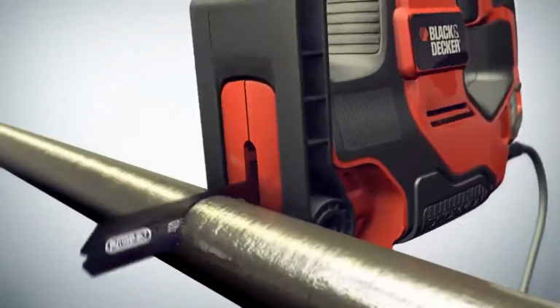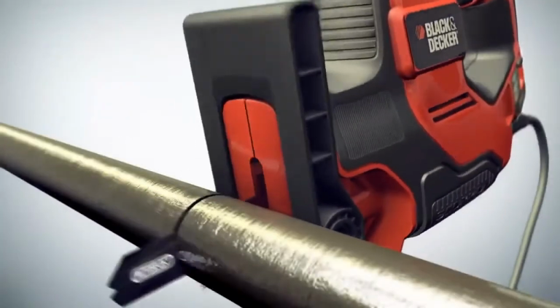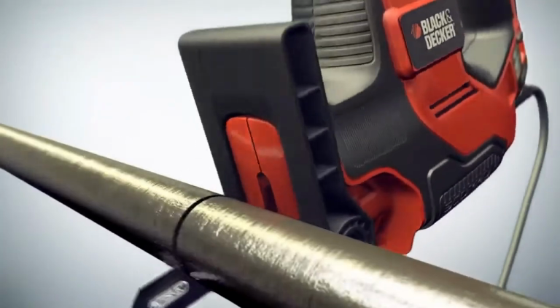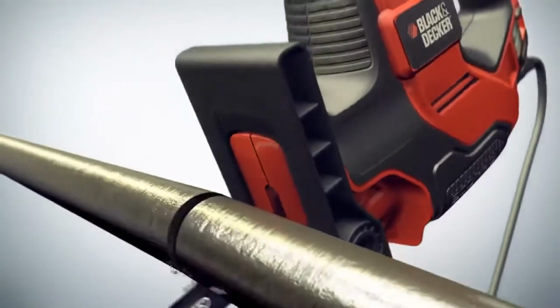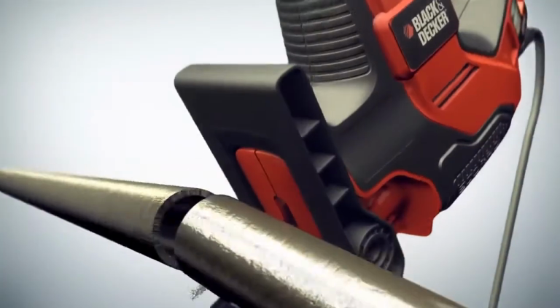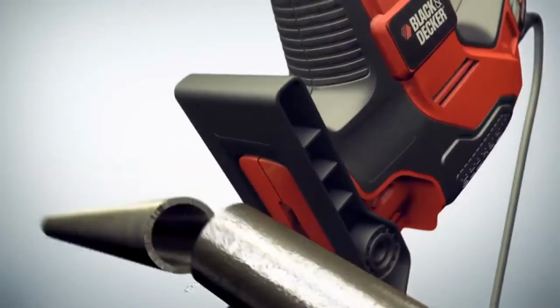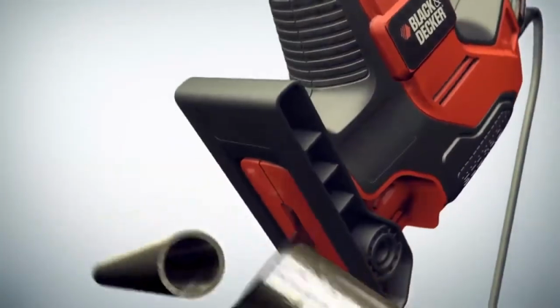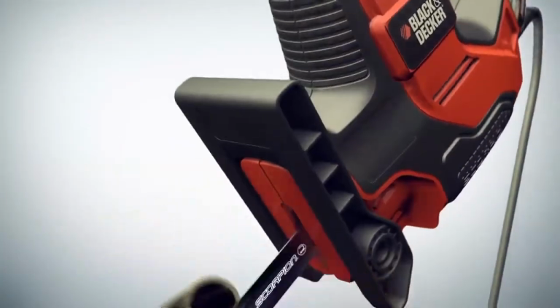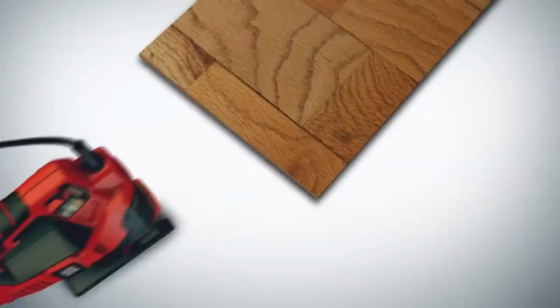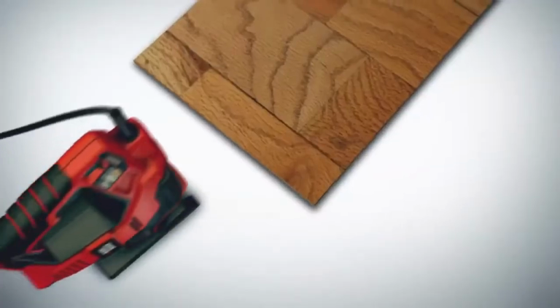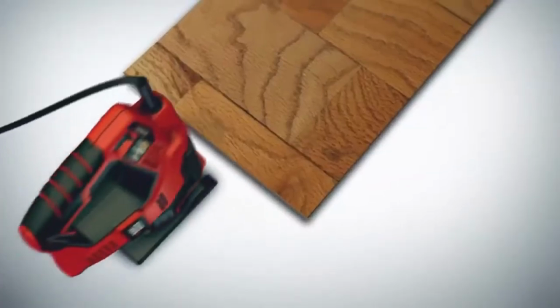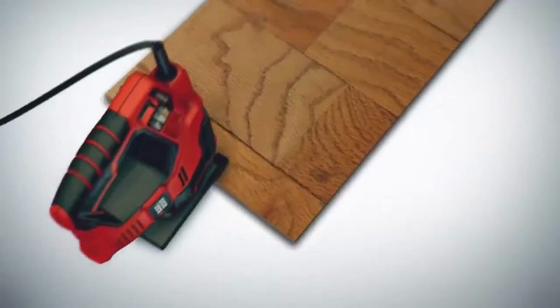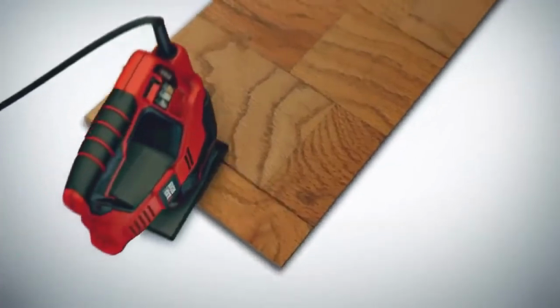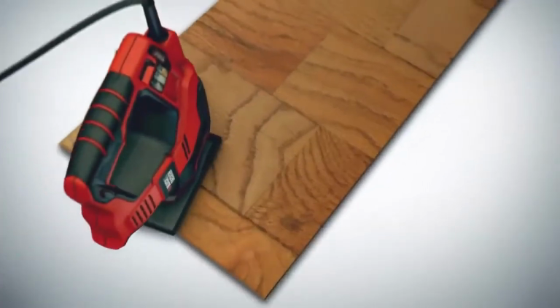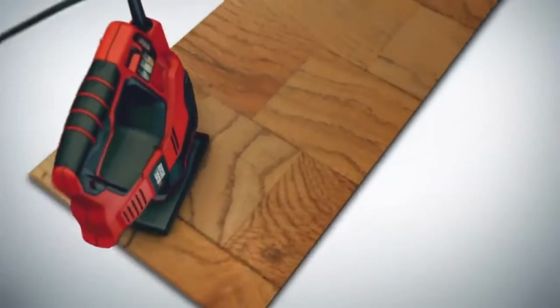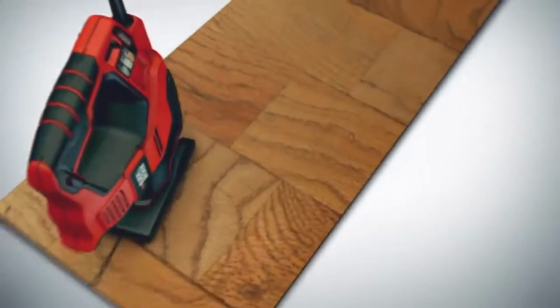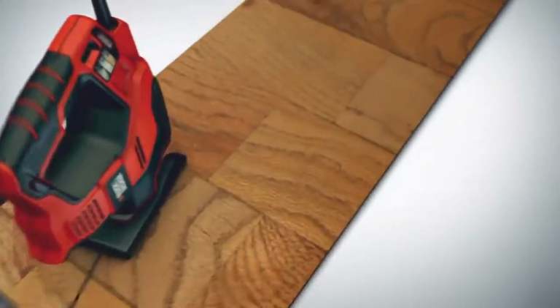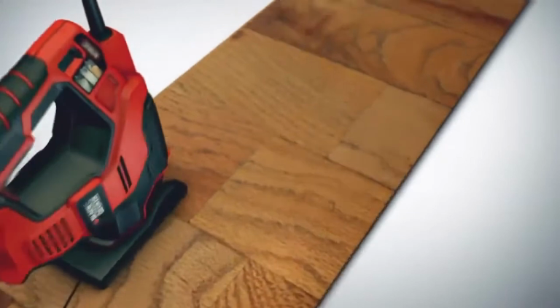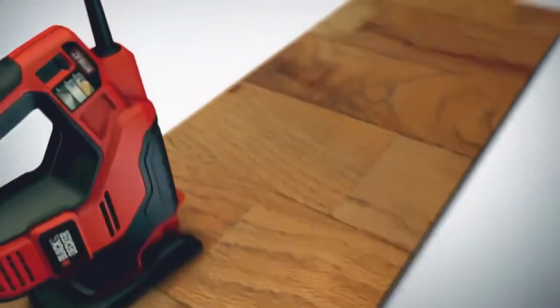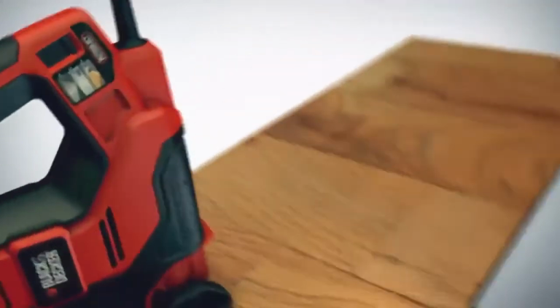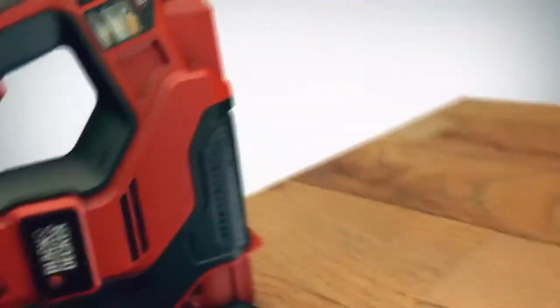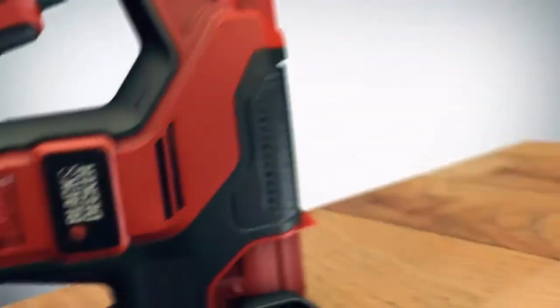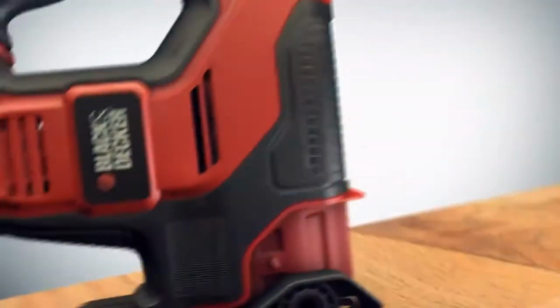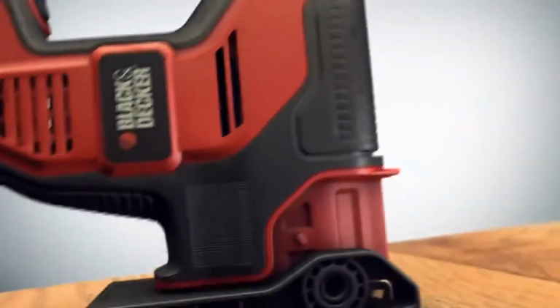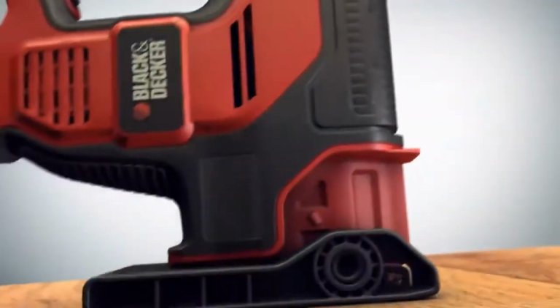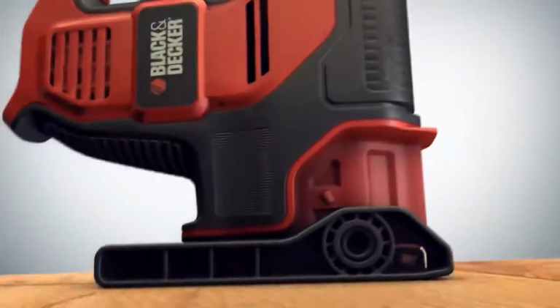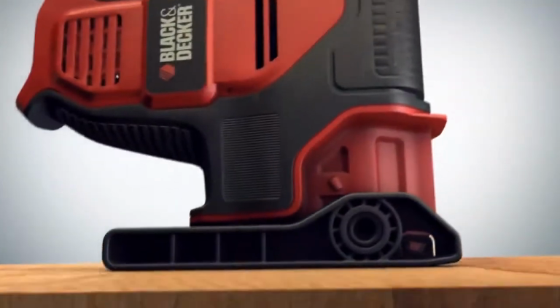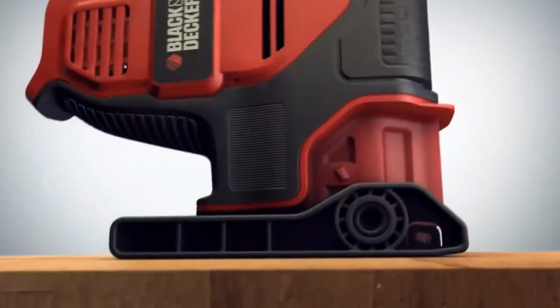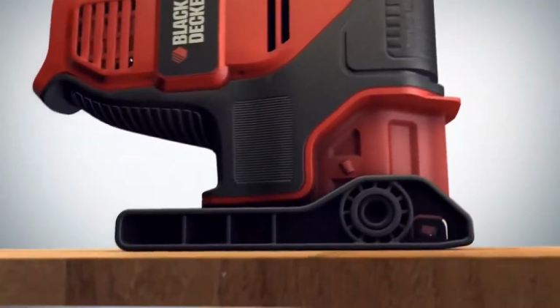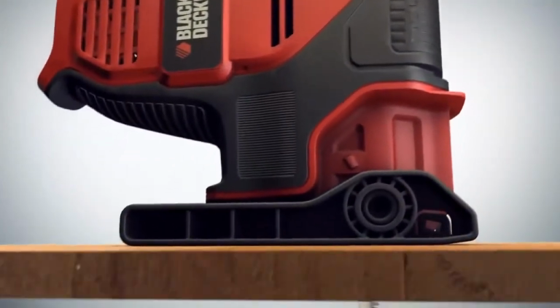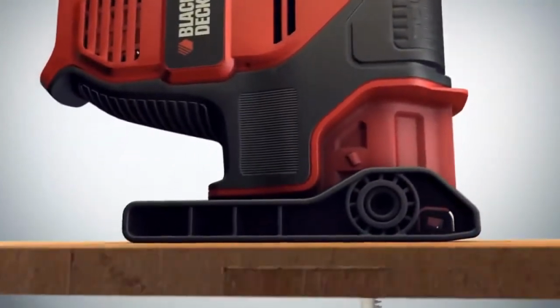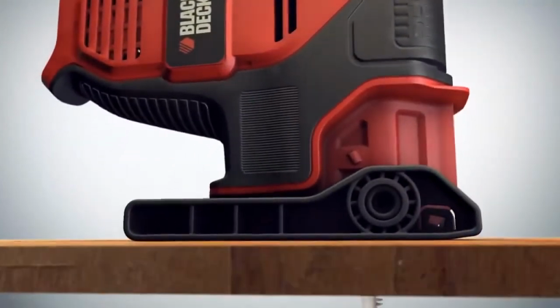The Scorpion also makes the perfect jigsaw, now with a larger shoe for improved stability.